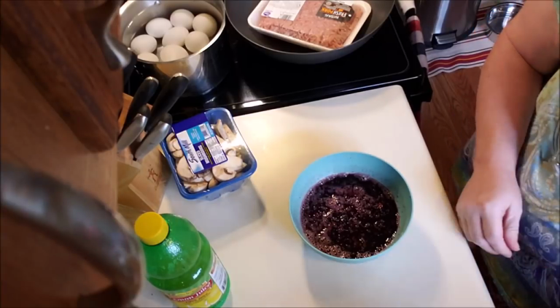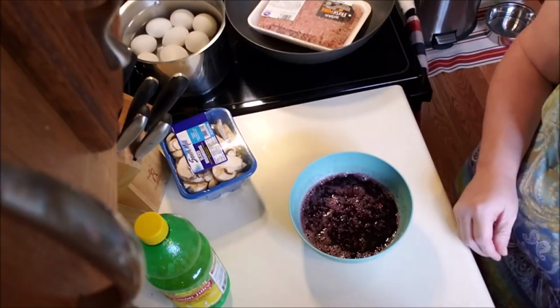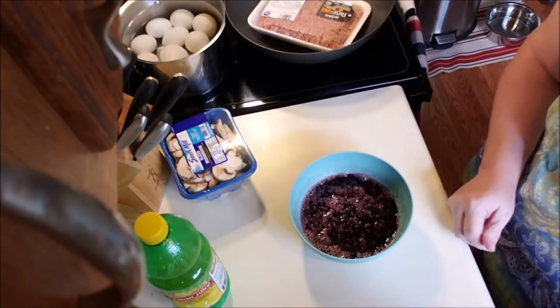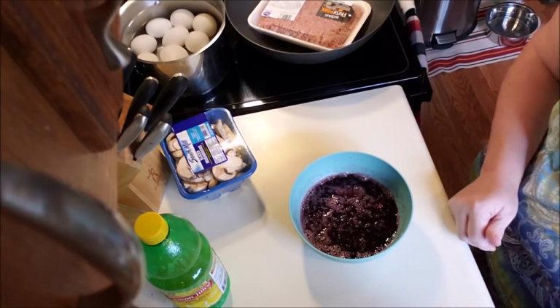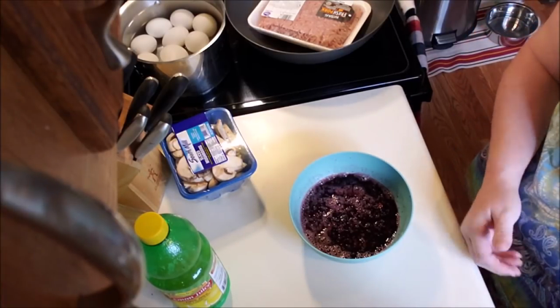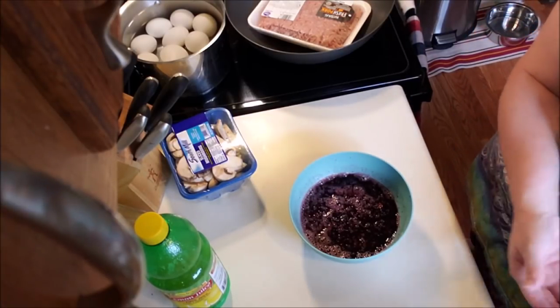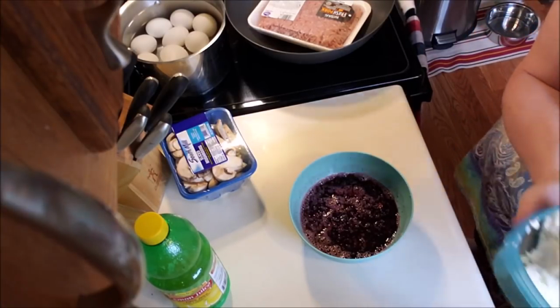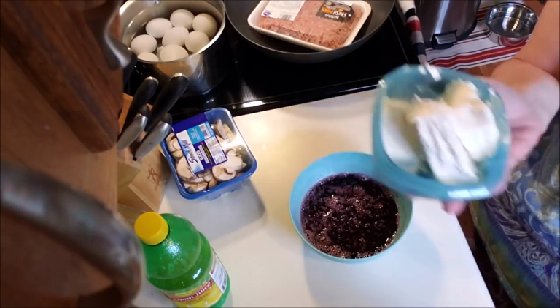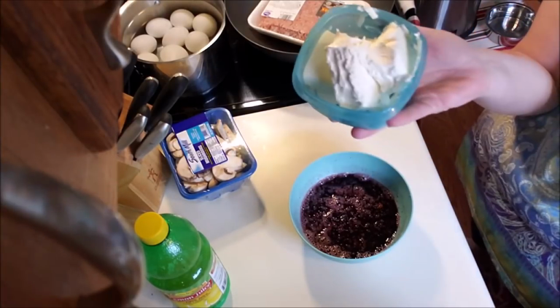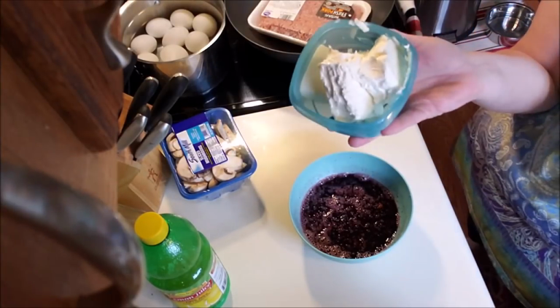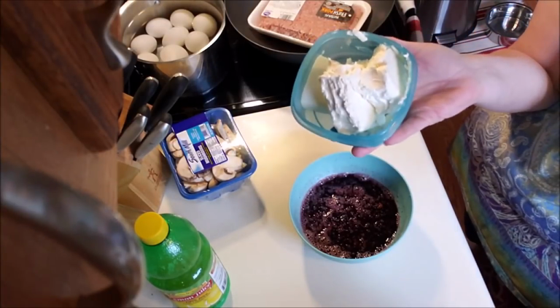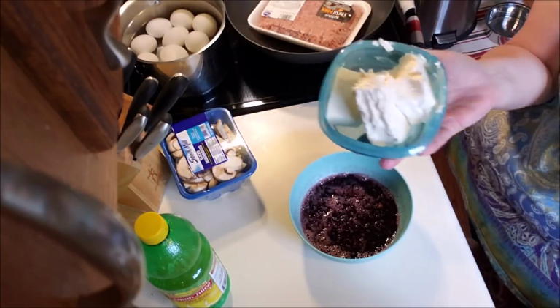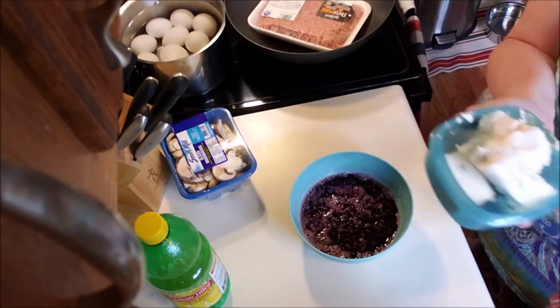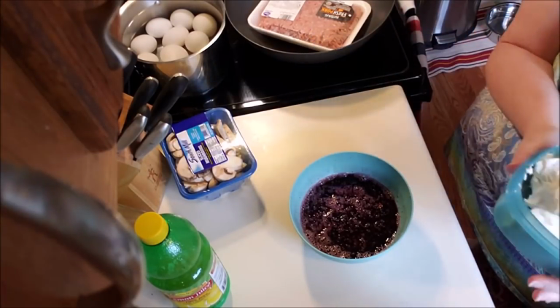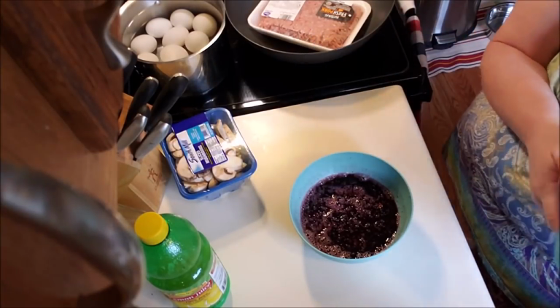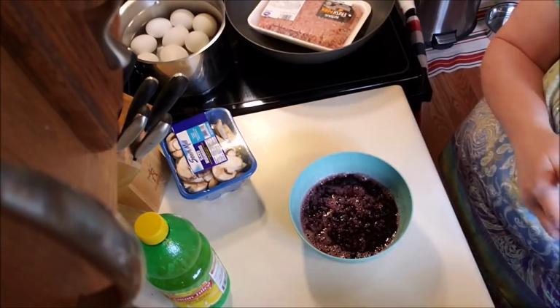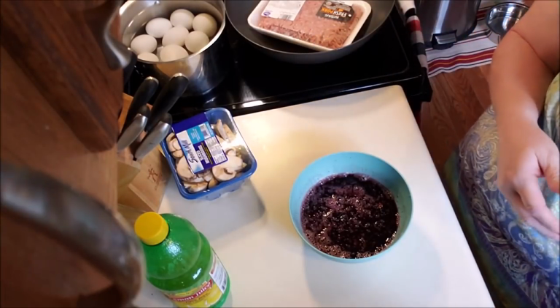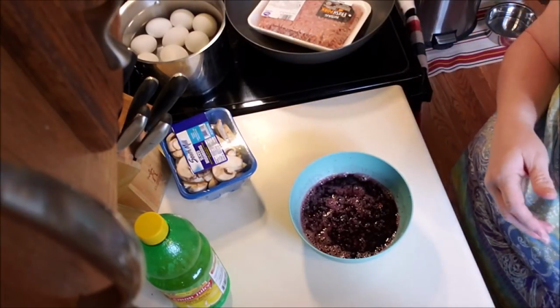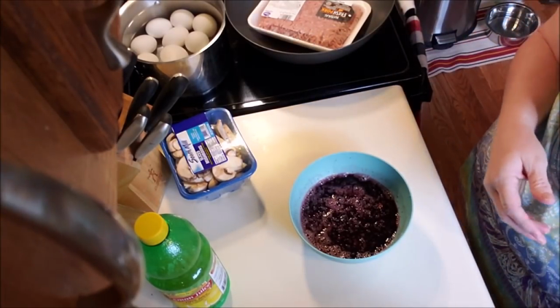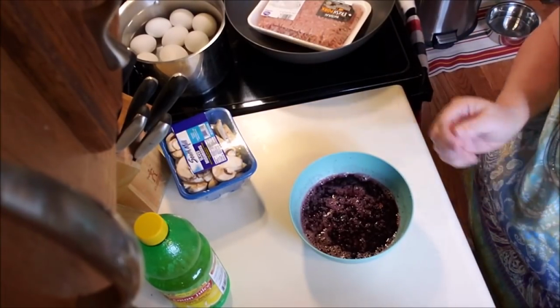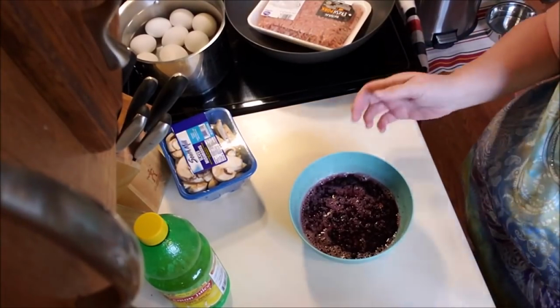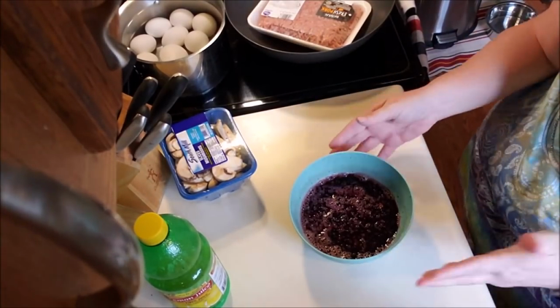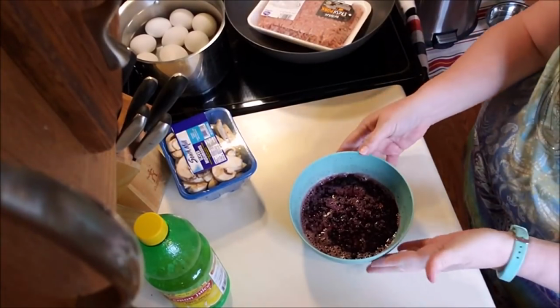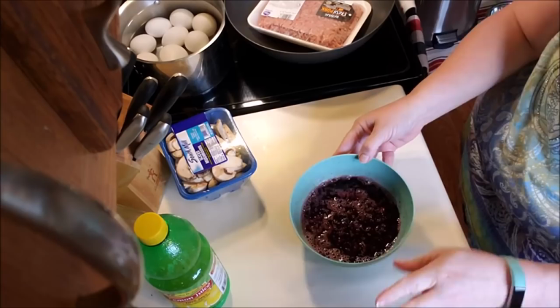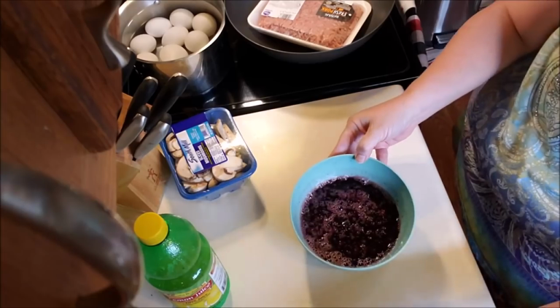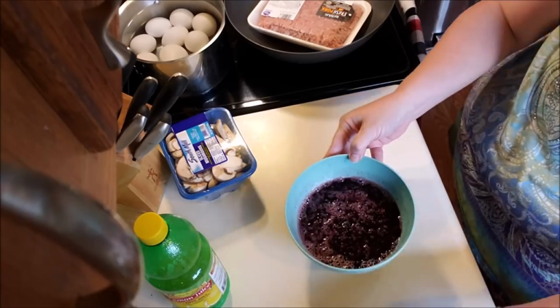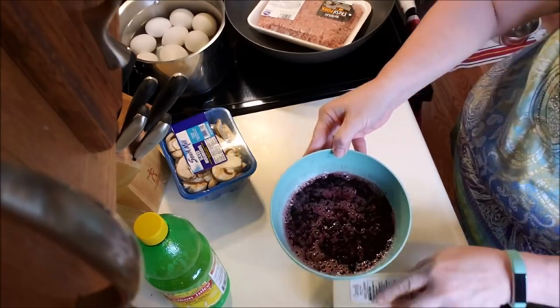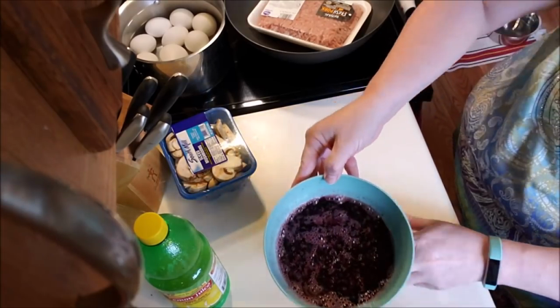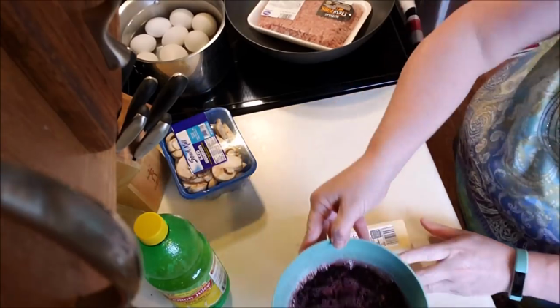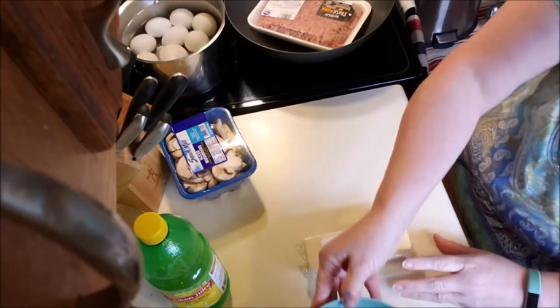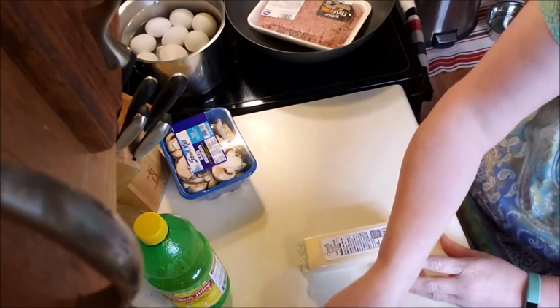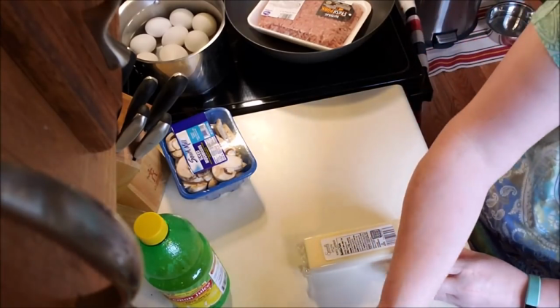I'm going to blend that in with the cream cheese and whipped cream mixture to make a no-bake cheesecake. I have my cream cheese coming to room temperature, so that'll be a little while before we do that.